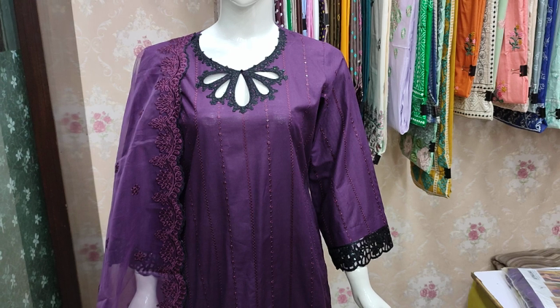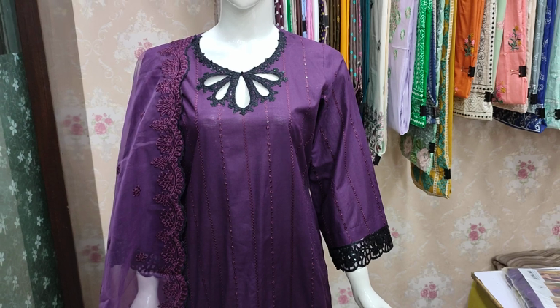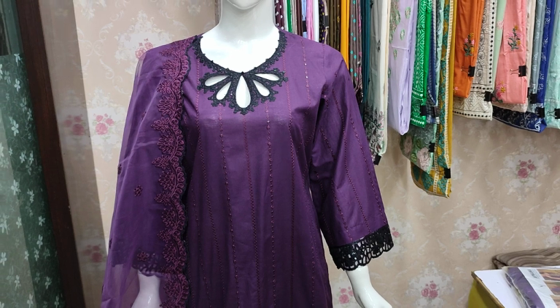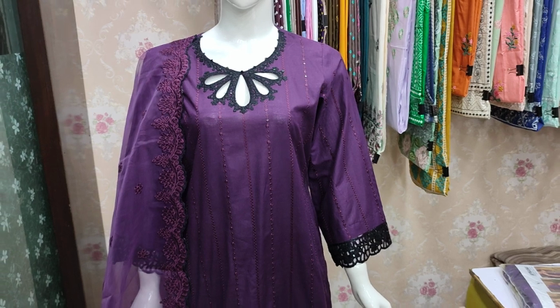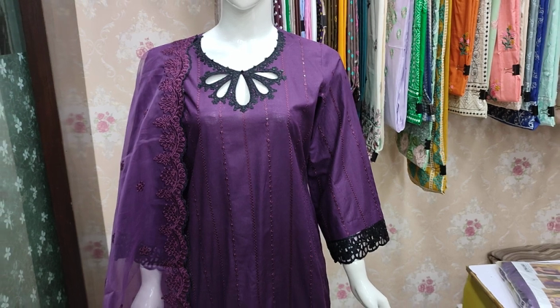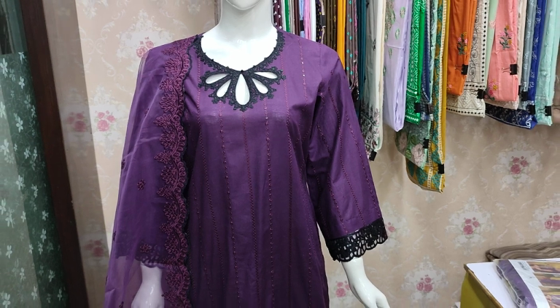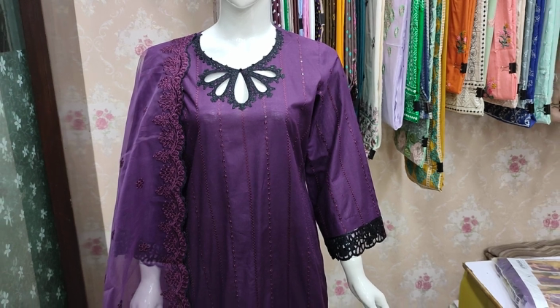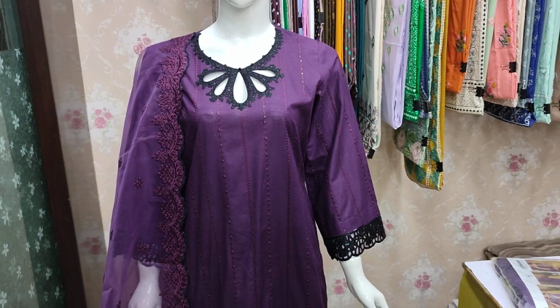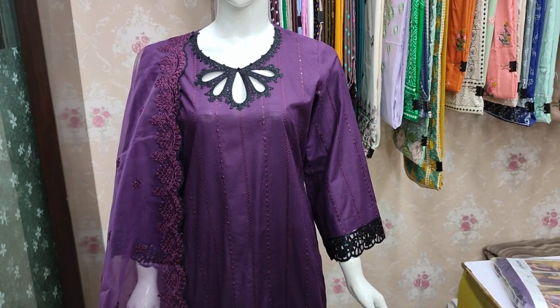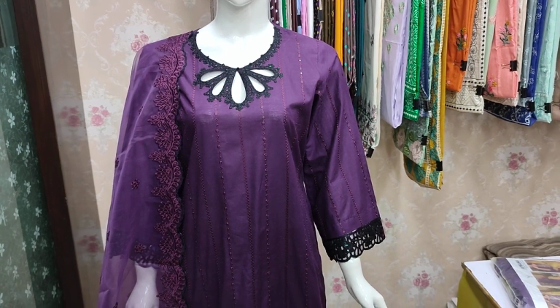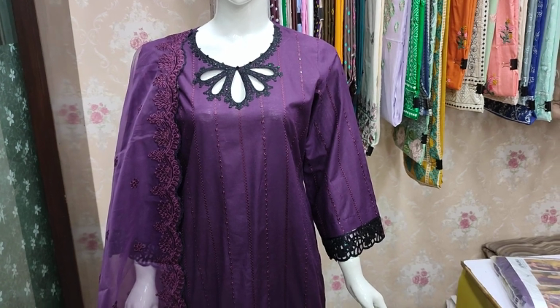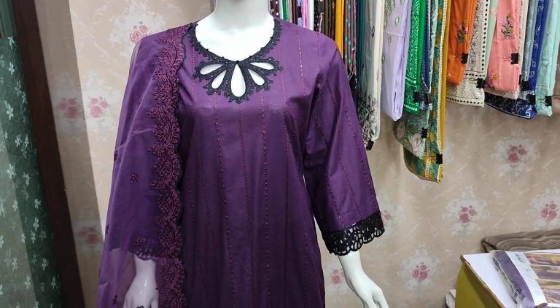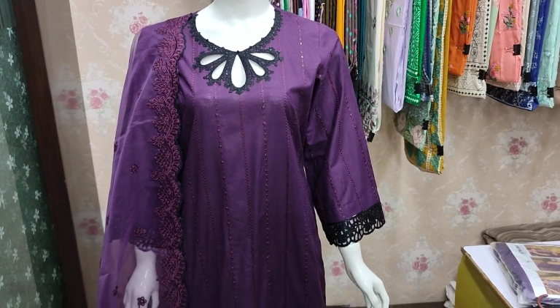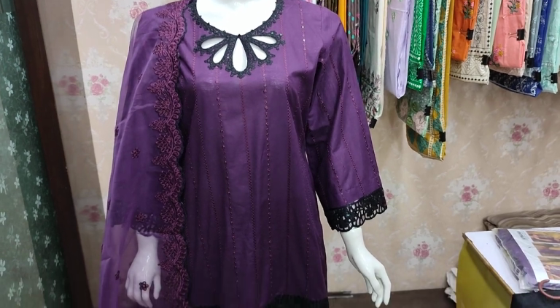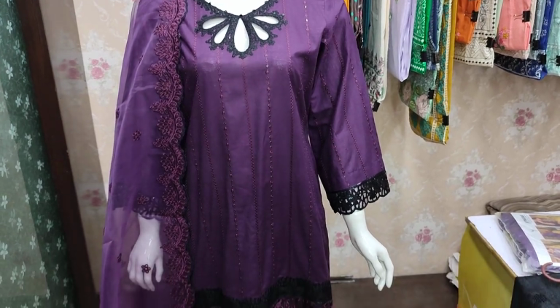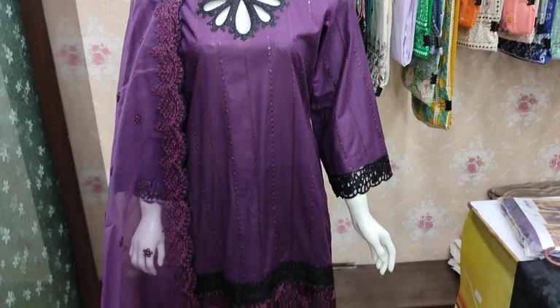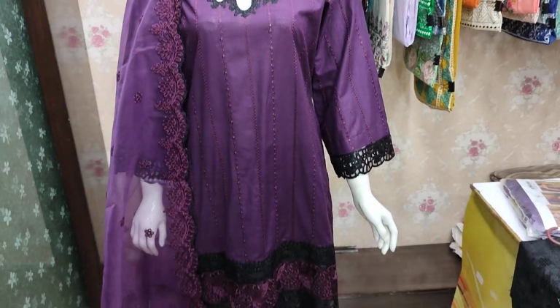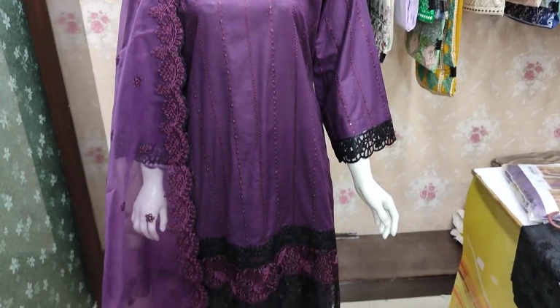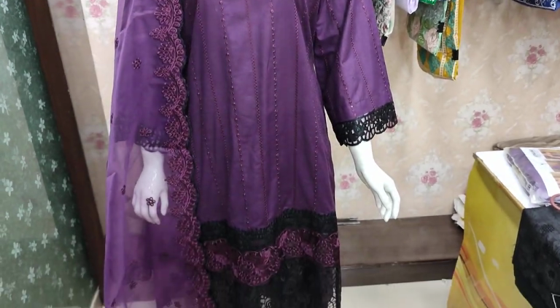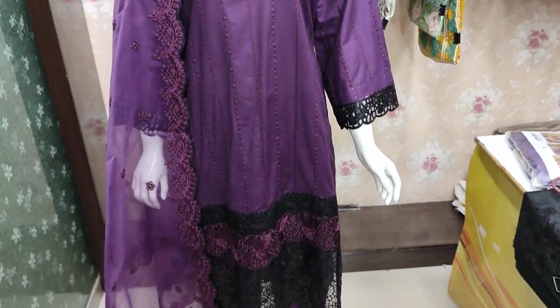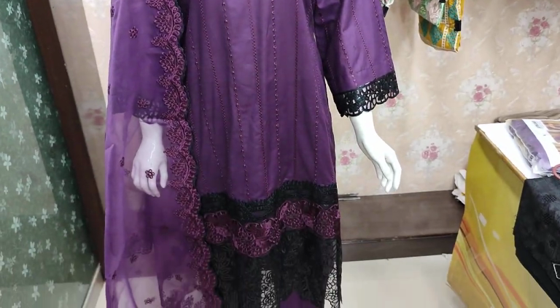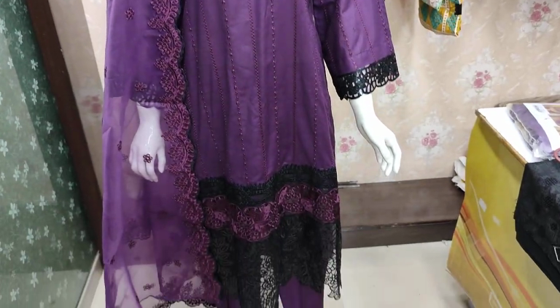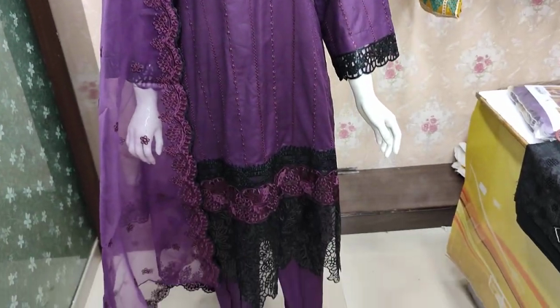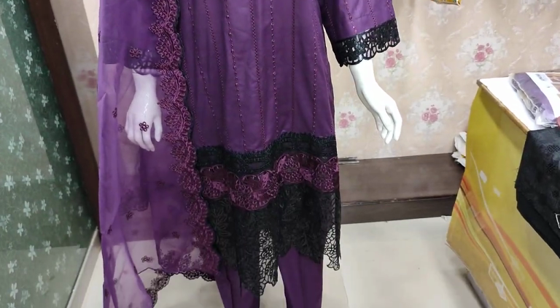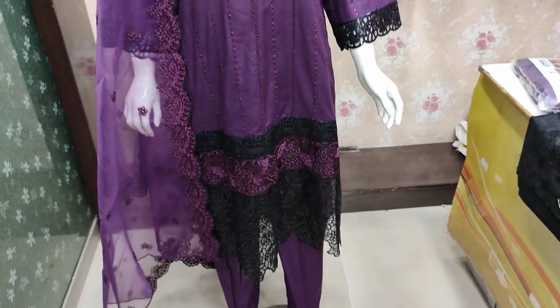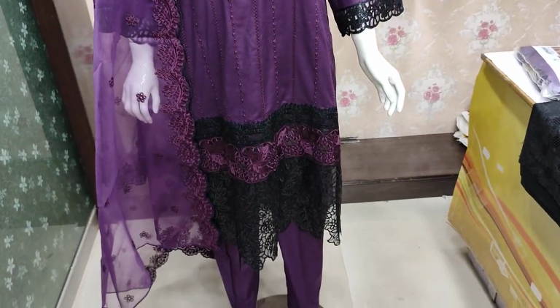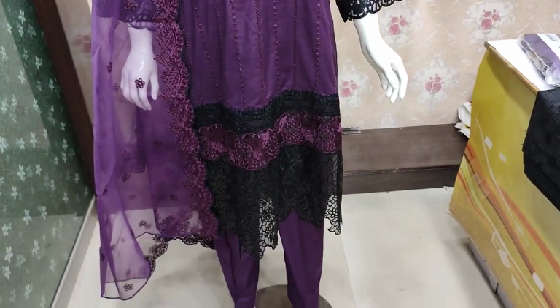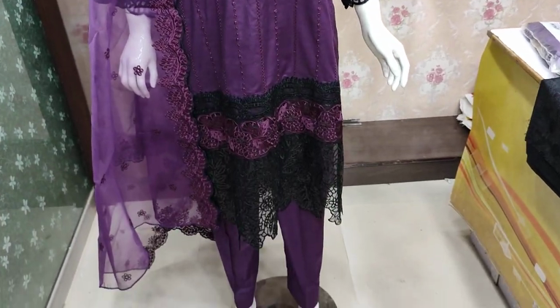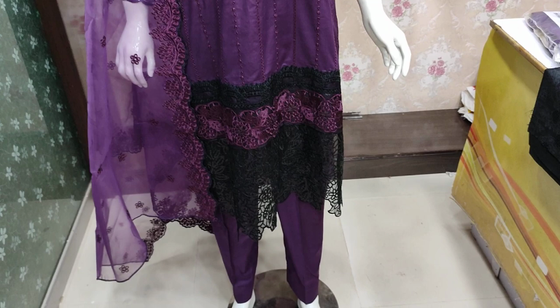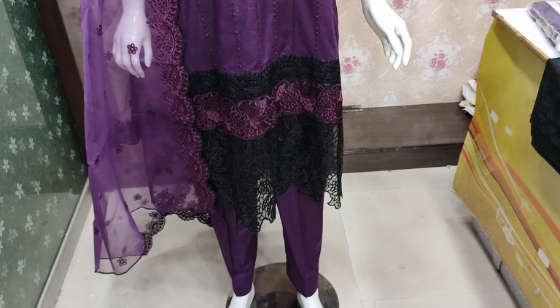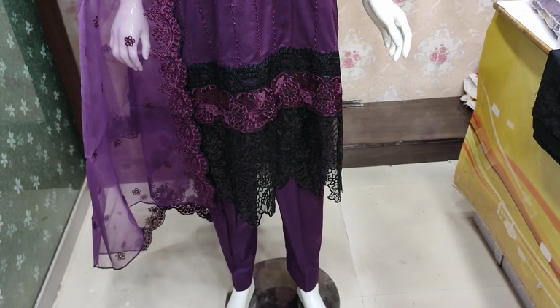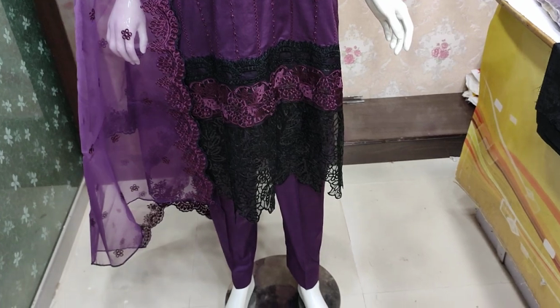Assalamu alaikum everyone, Abdul Qadir here. Sakafat collection is available here.